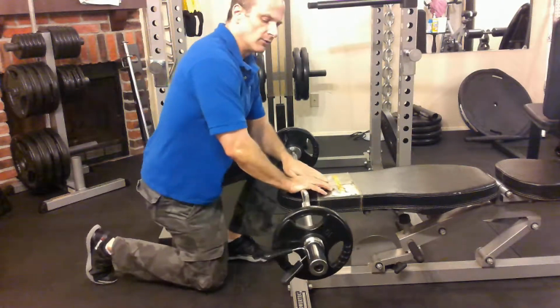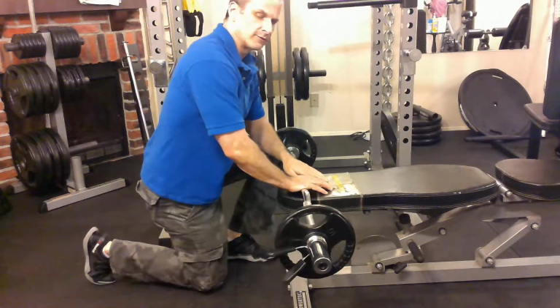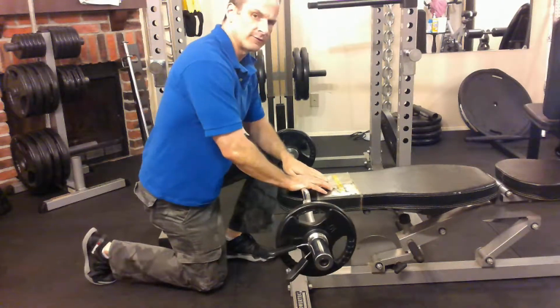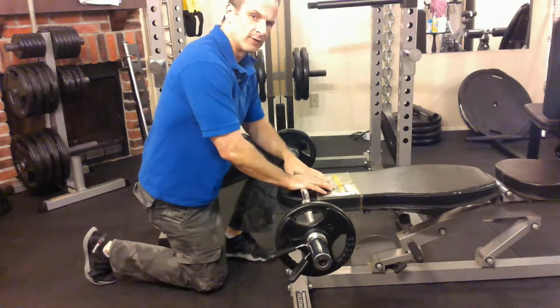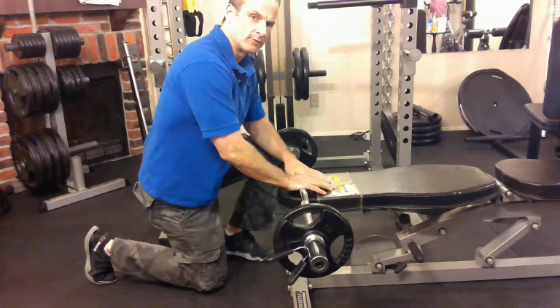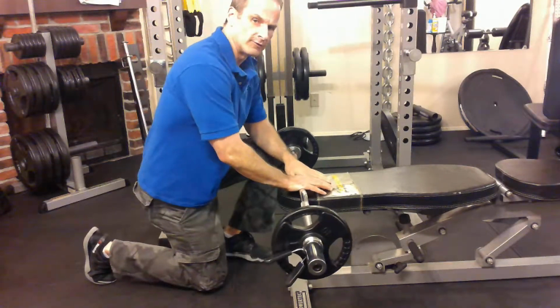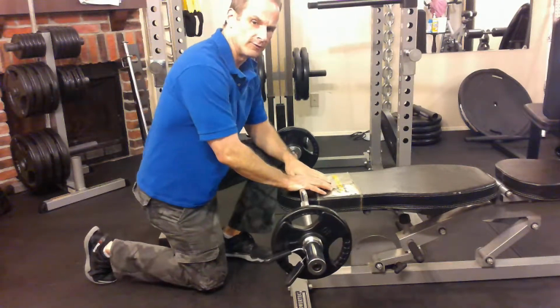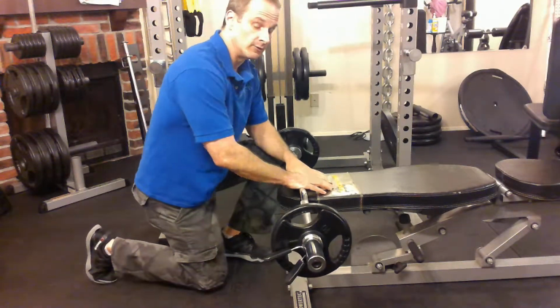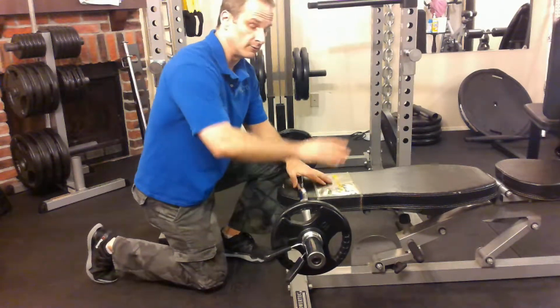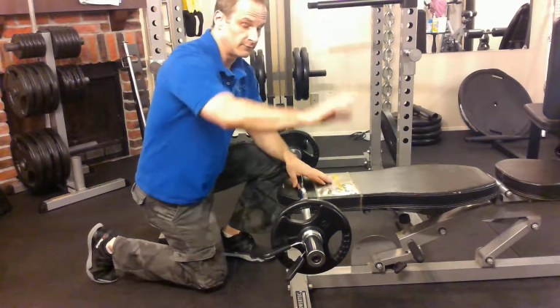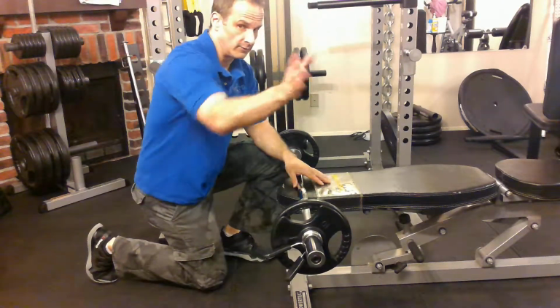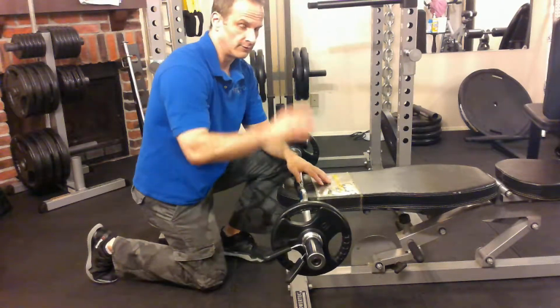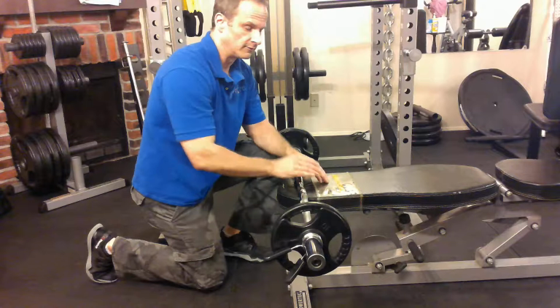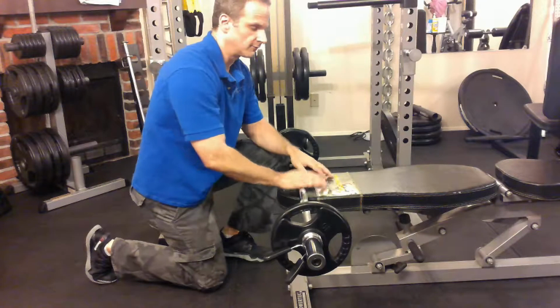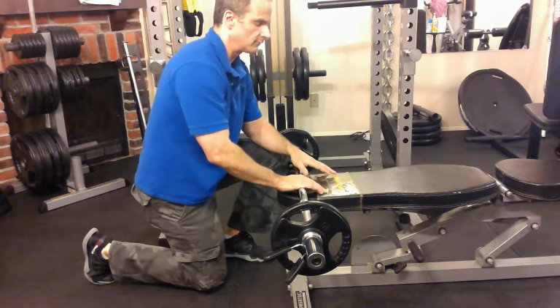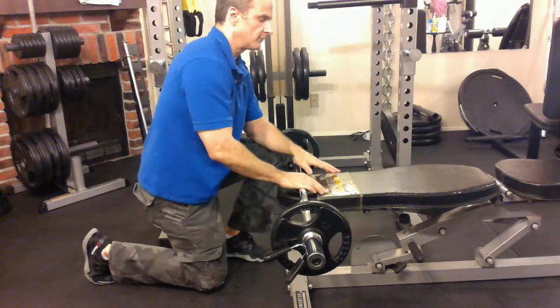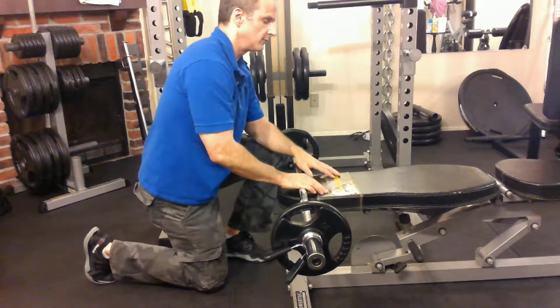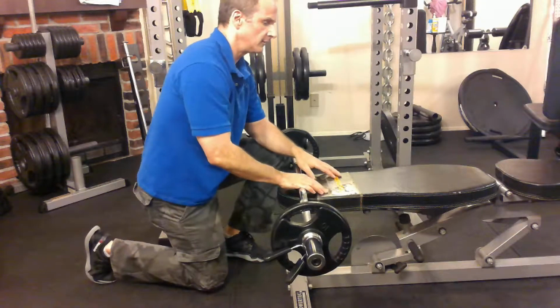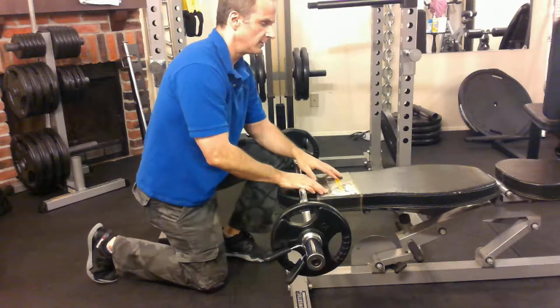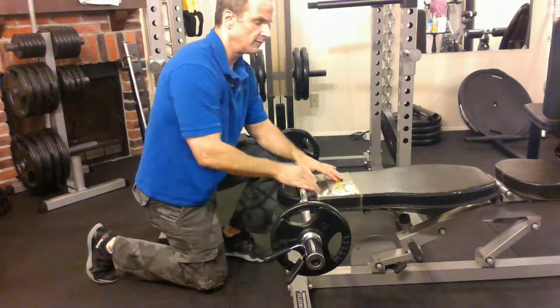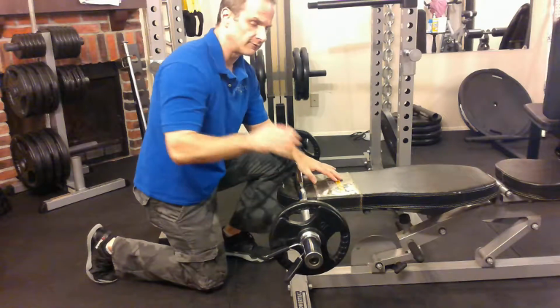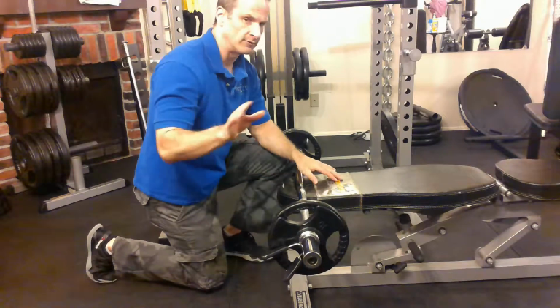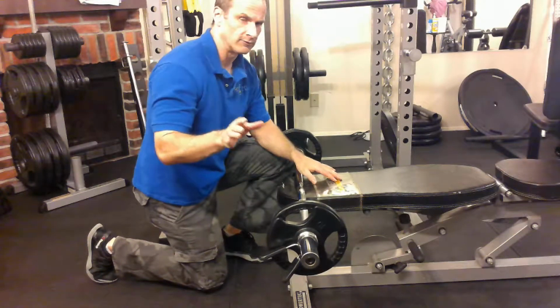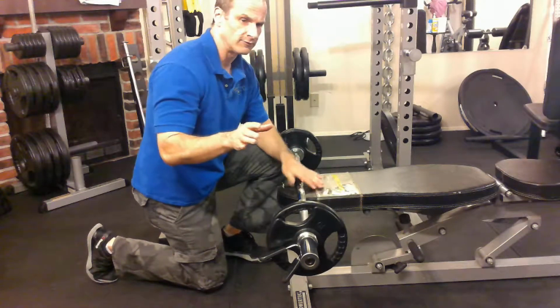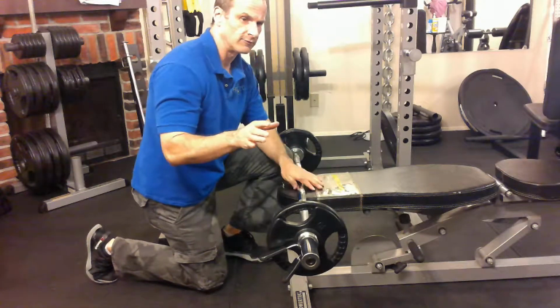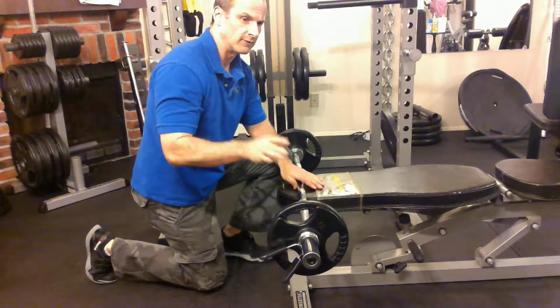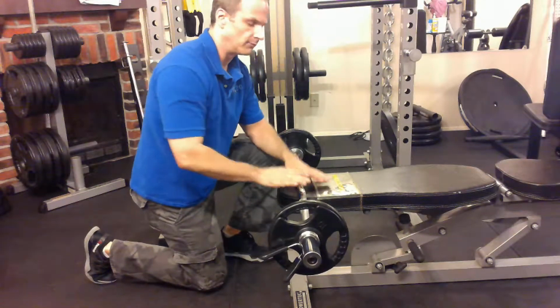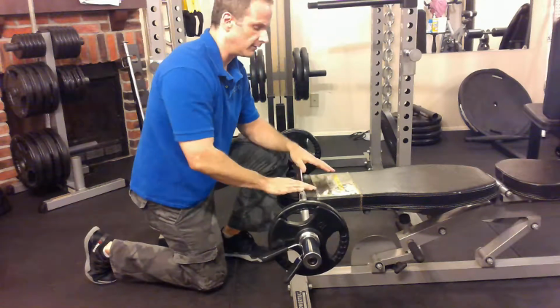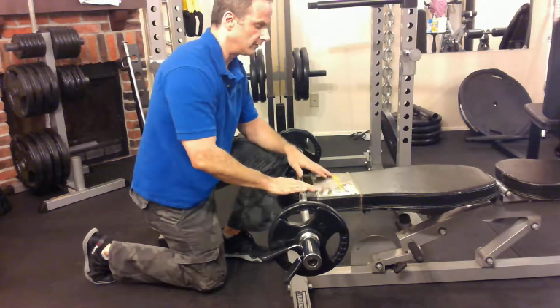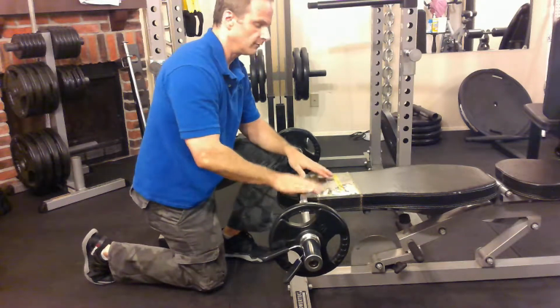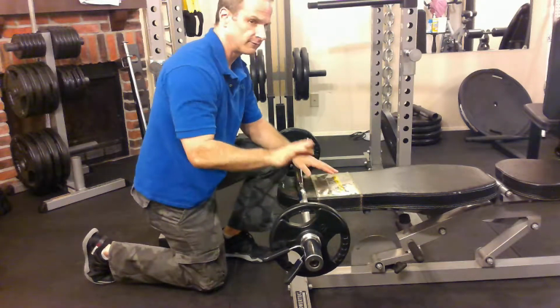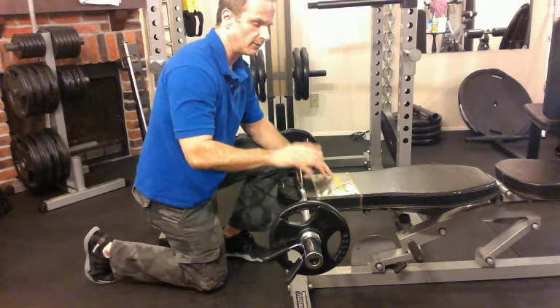What does a skull crusher do? You'll see why it's called a skull crusher in a minute. You actually don't crush your skull, but you'll see why.